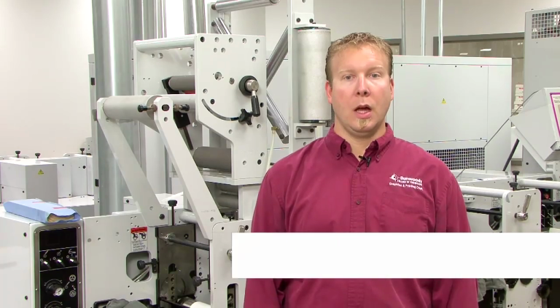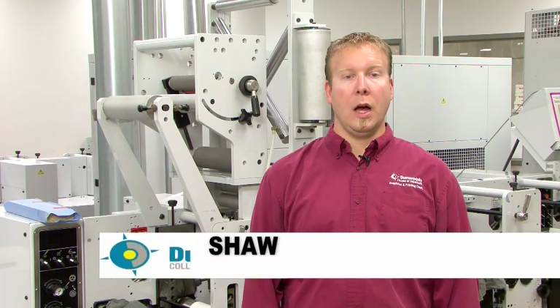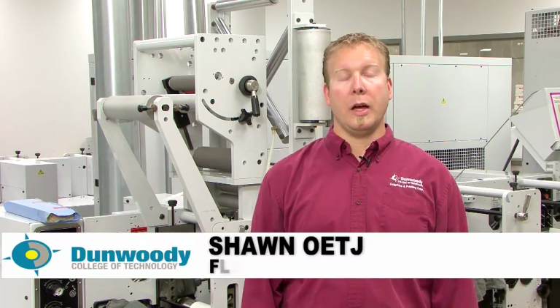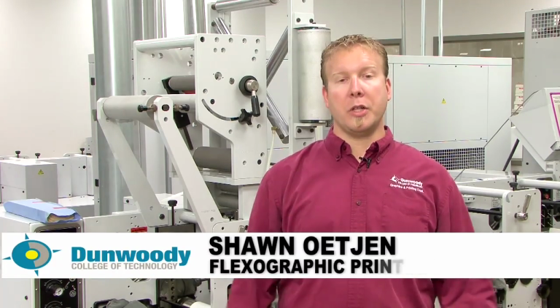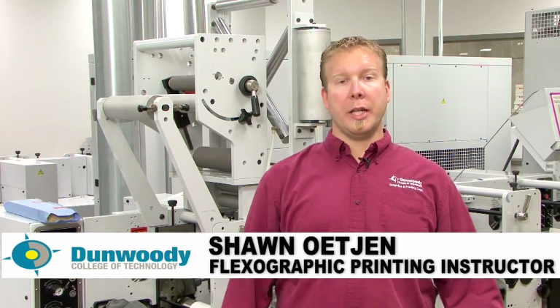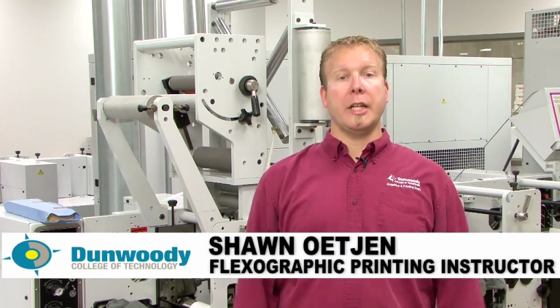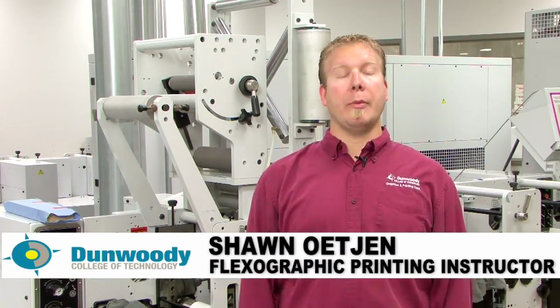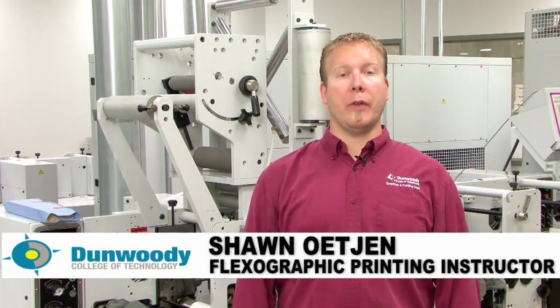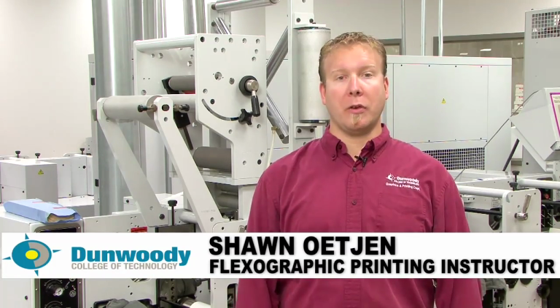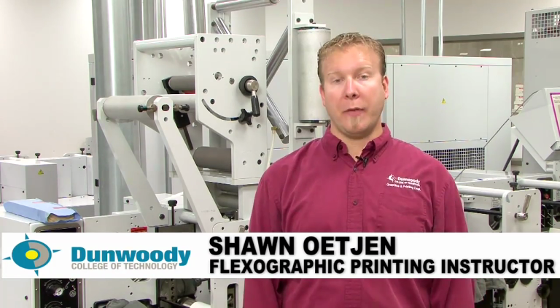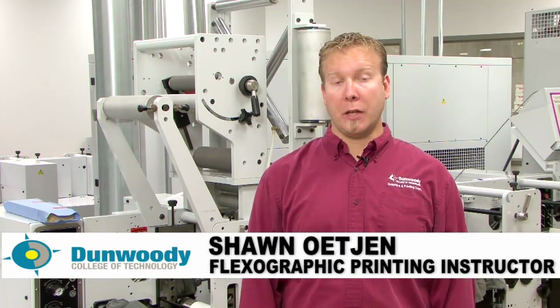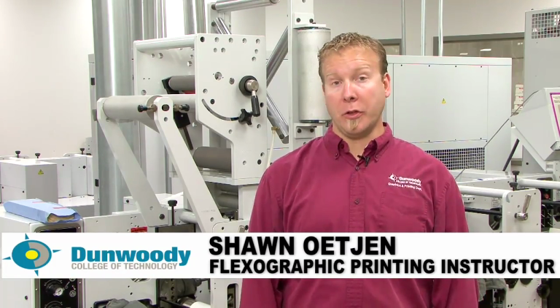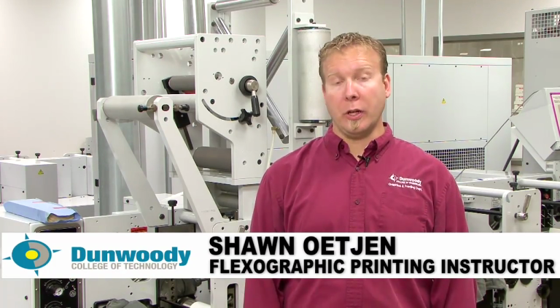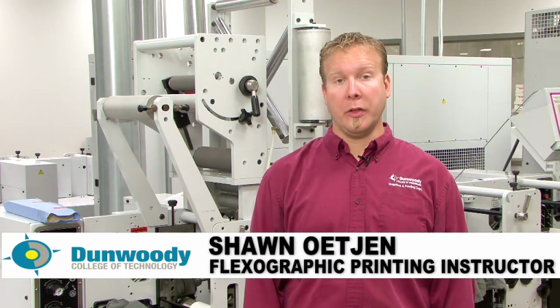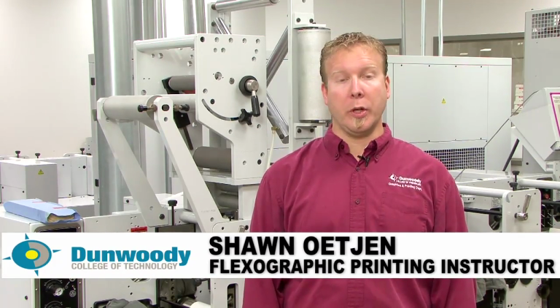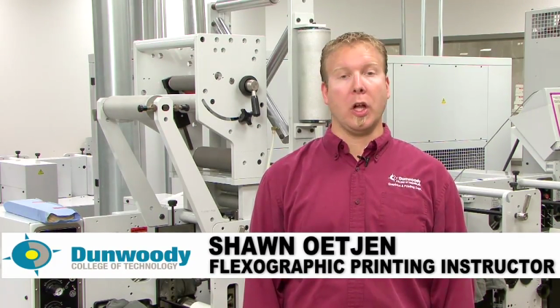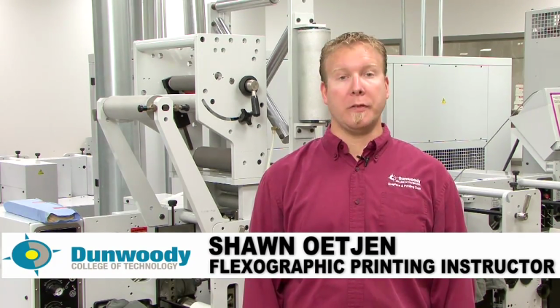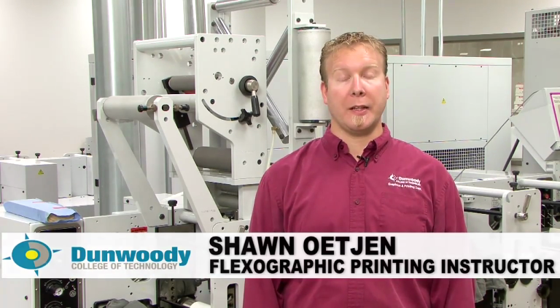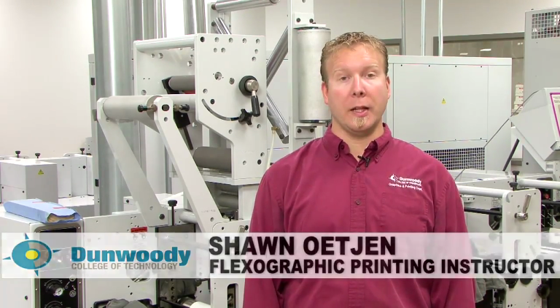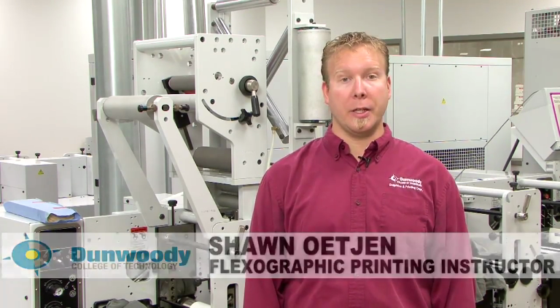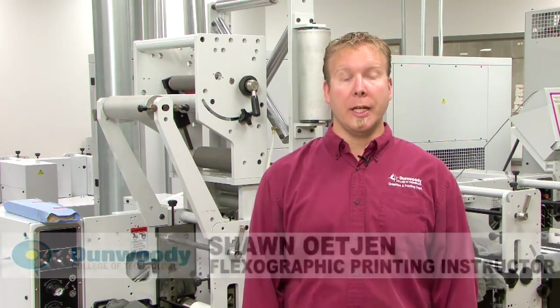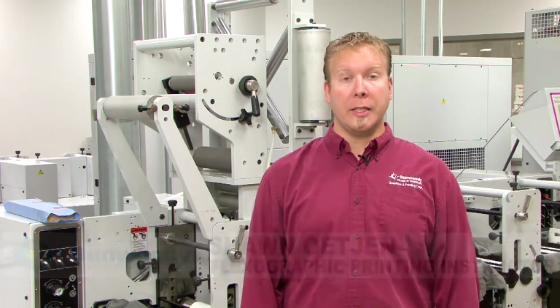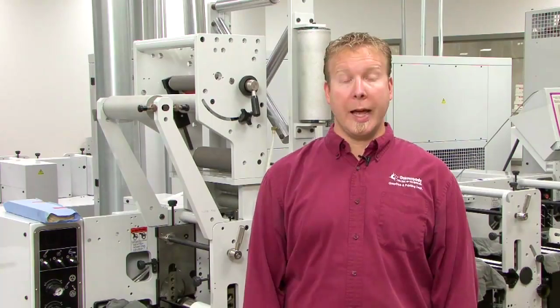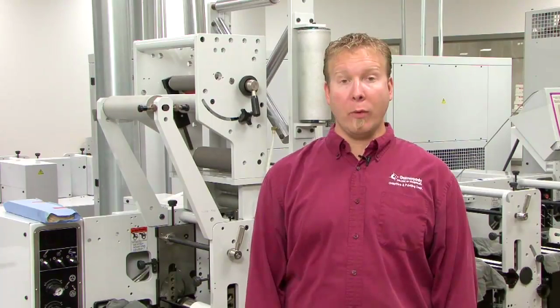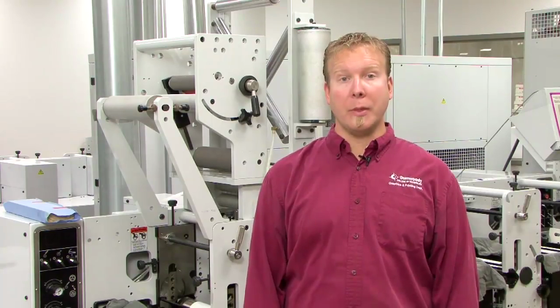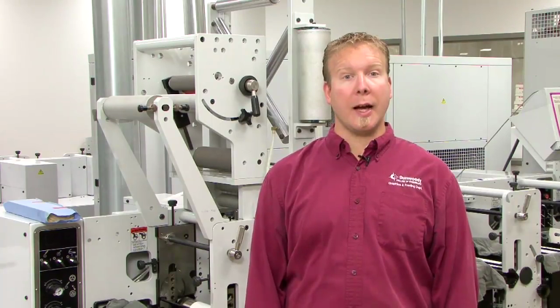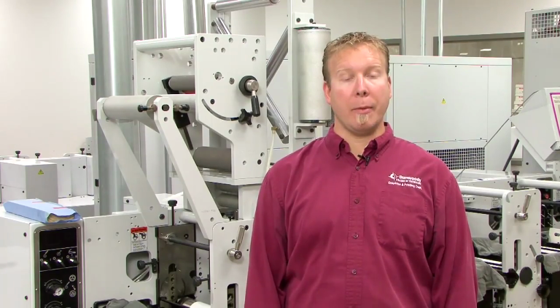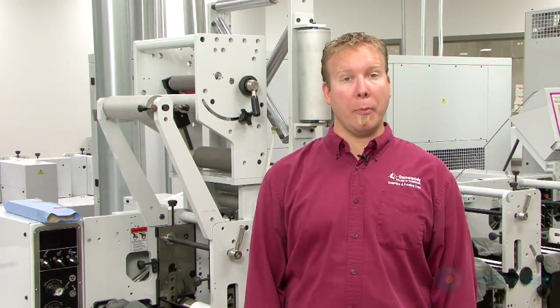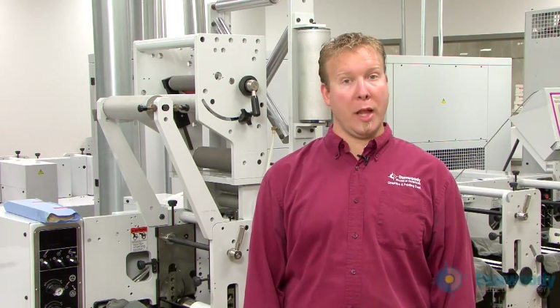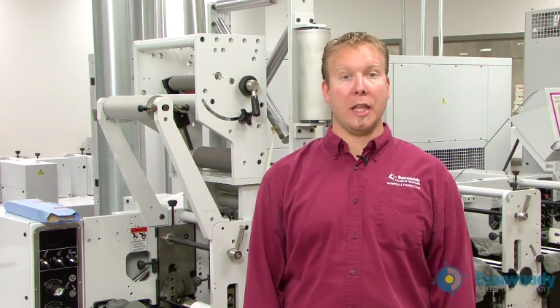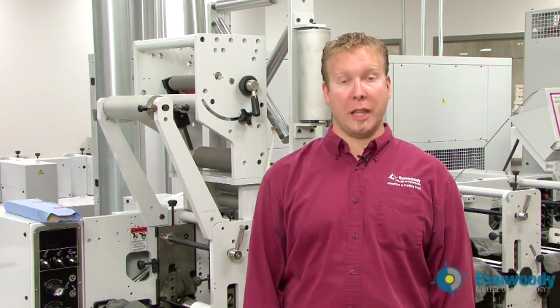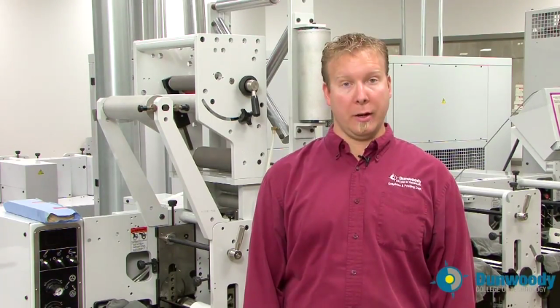Hi, I'm Sean Etchin and I'm the FlexiGraphic Instructor here at Dunwoody College of Technology. Today we're going to be talking about press setup.